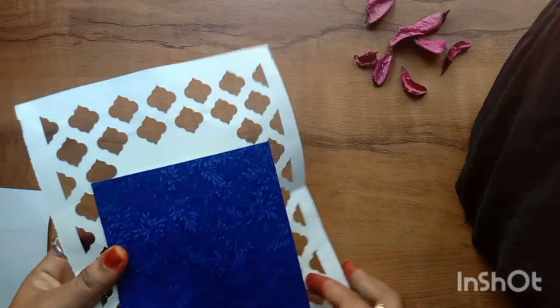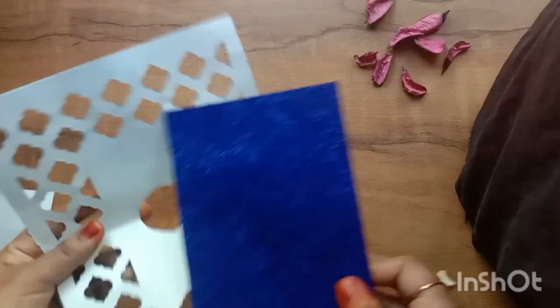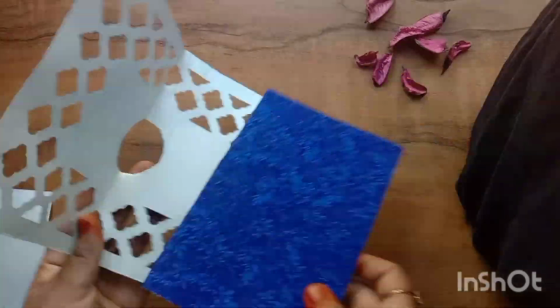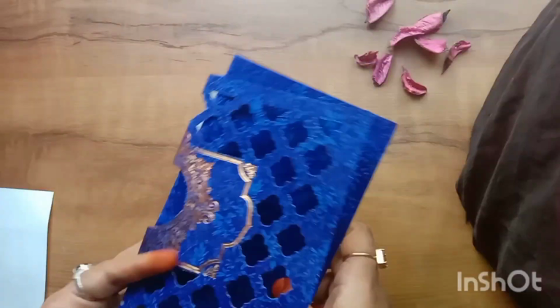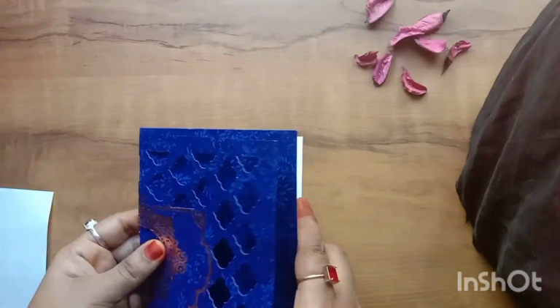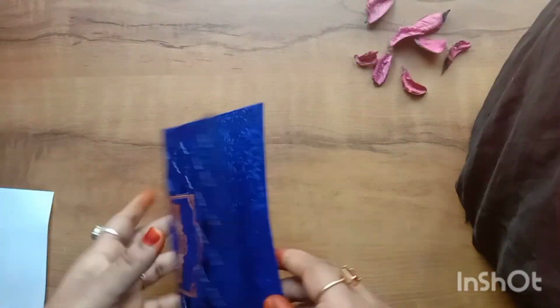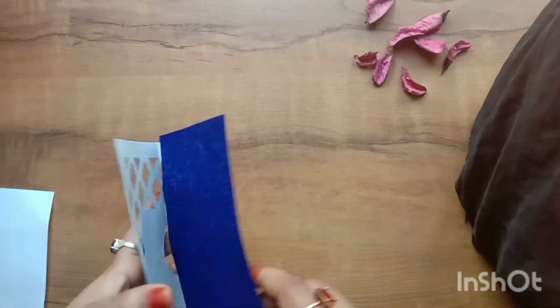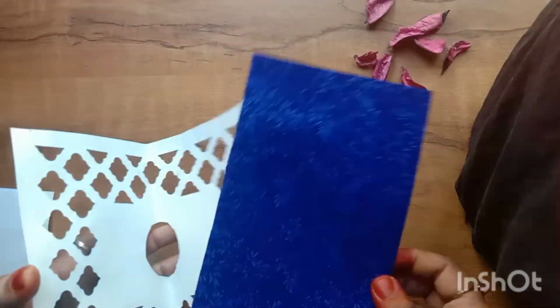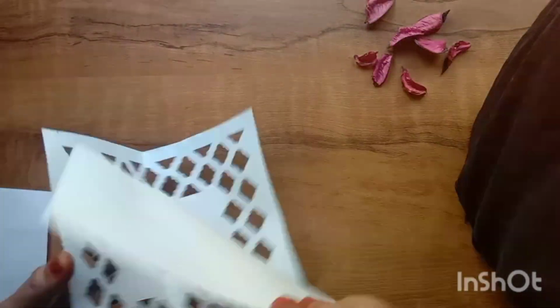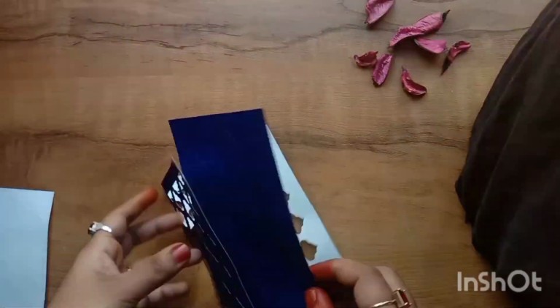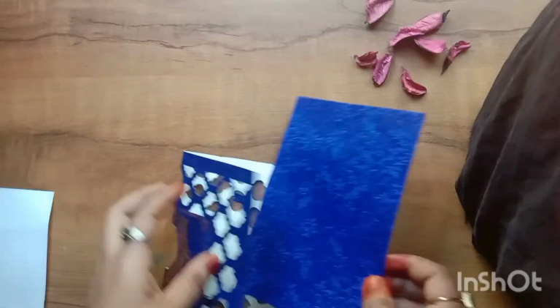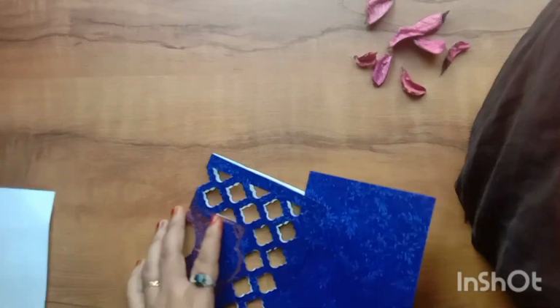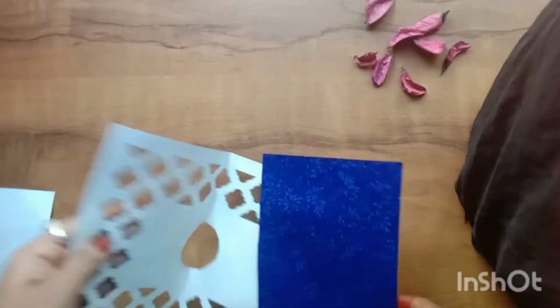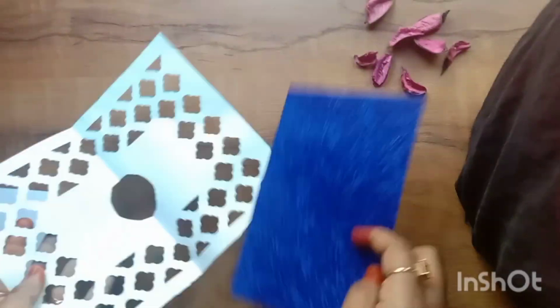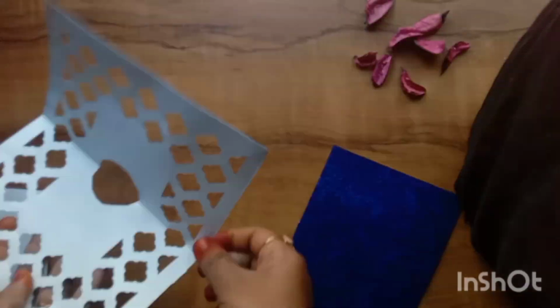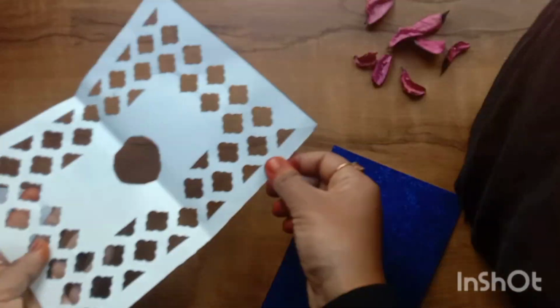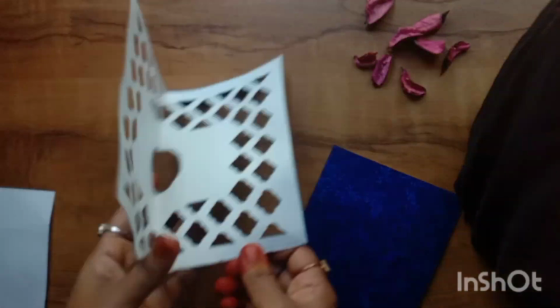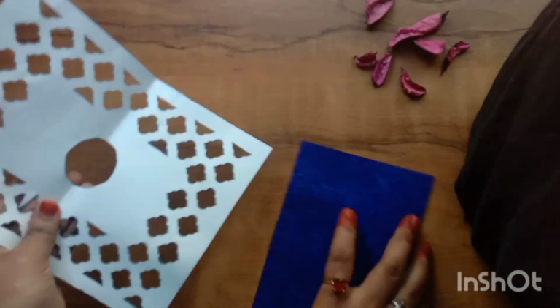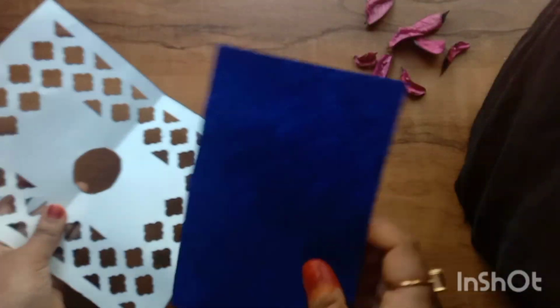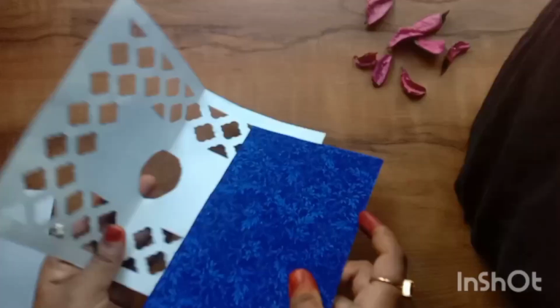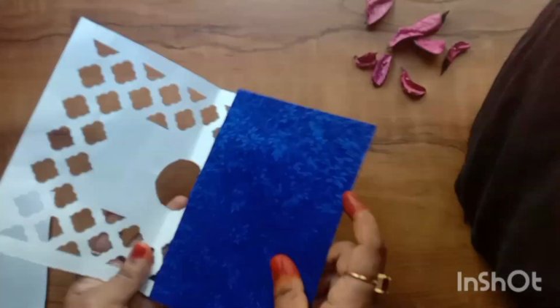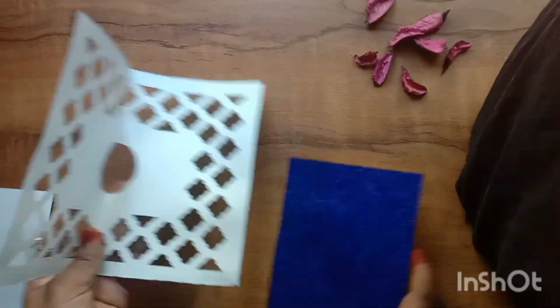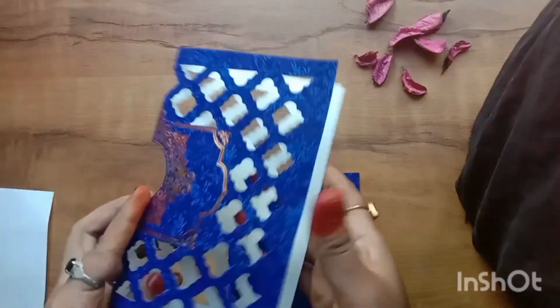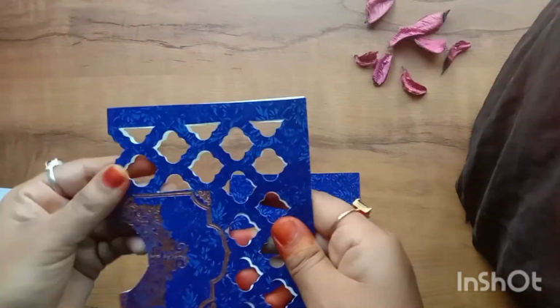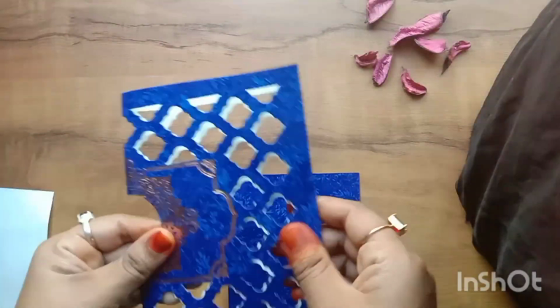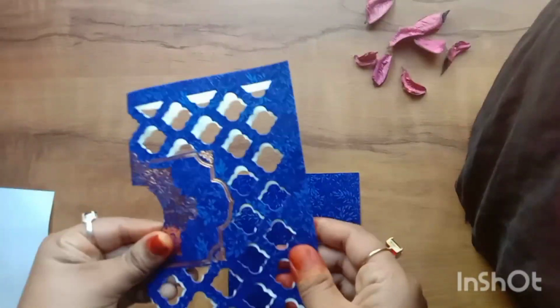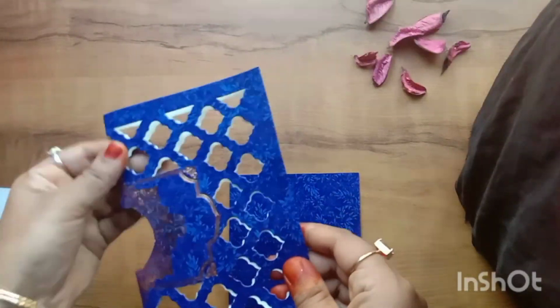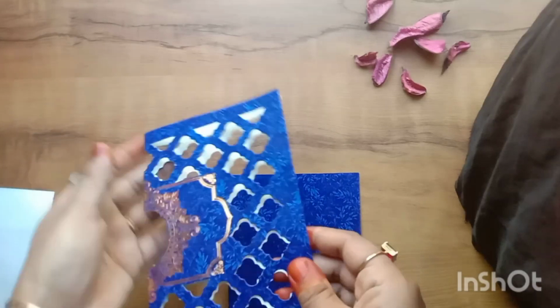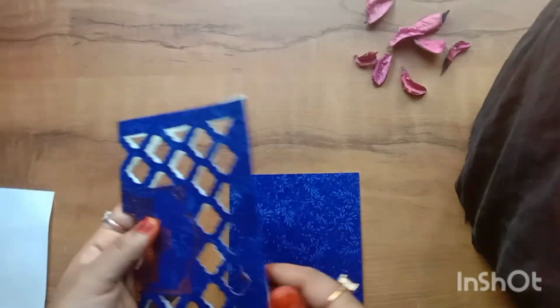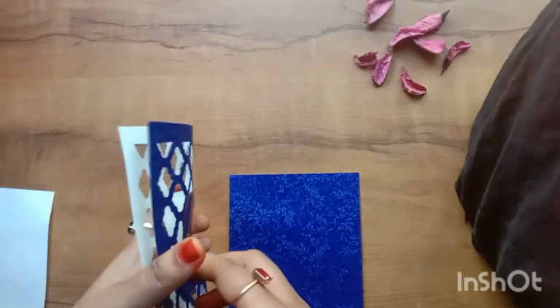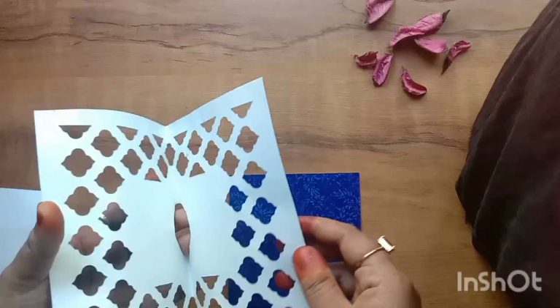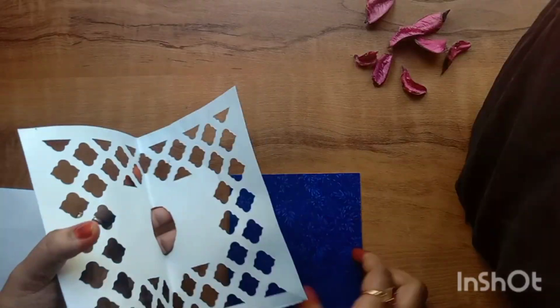Hello guys, we have a Christmas crafting here. We have an invitation card.